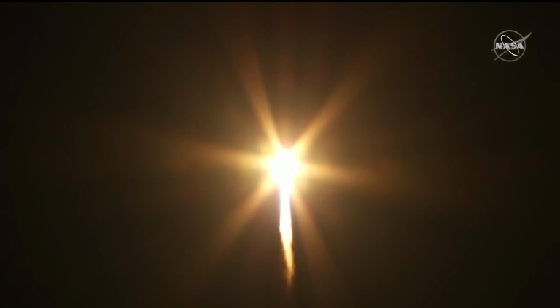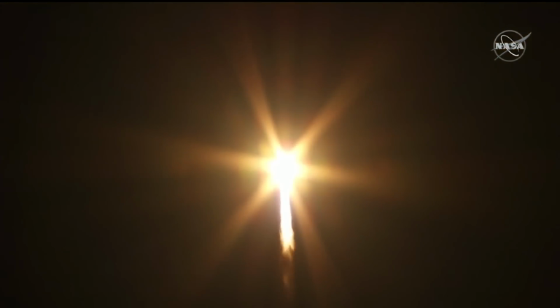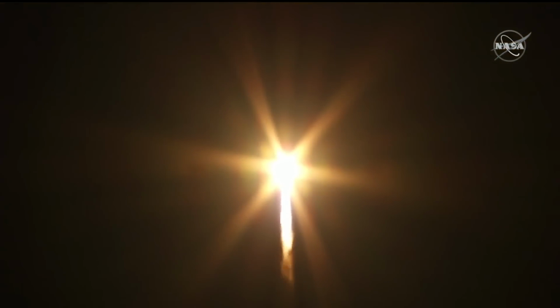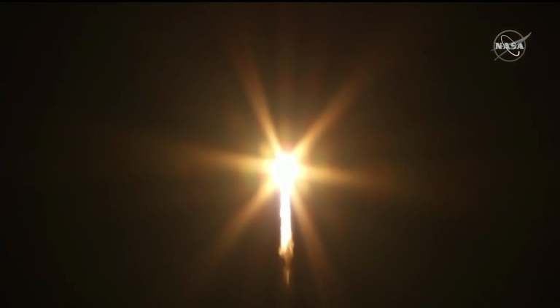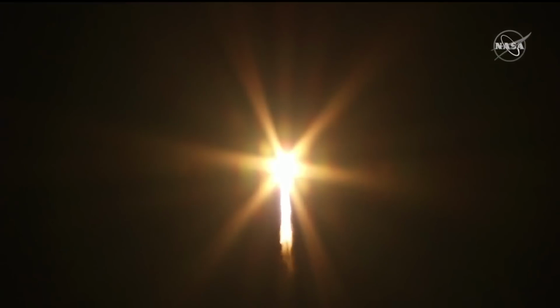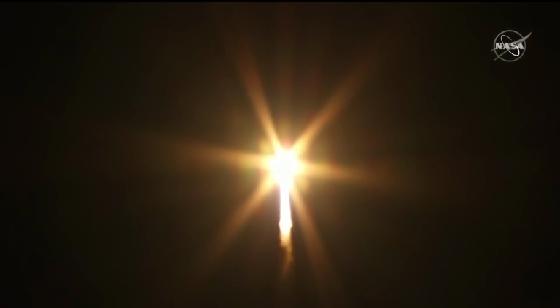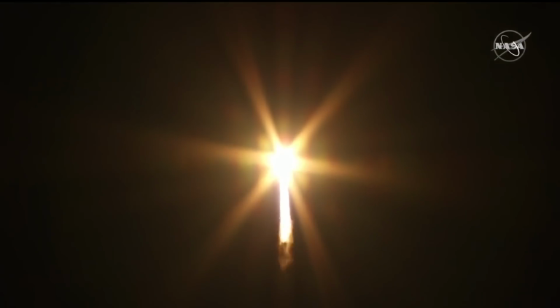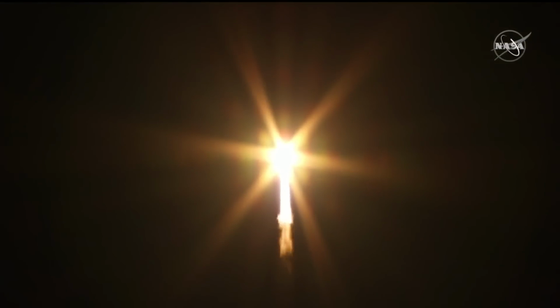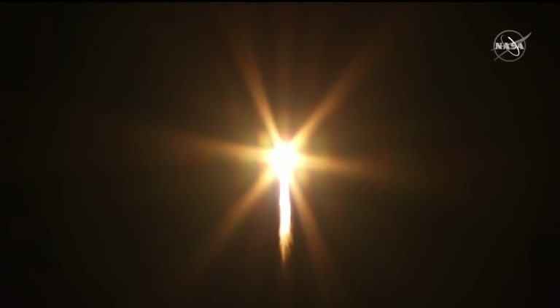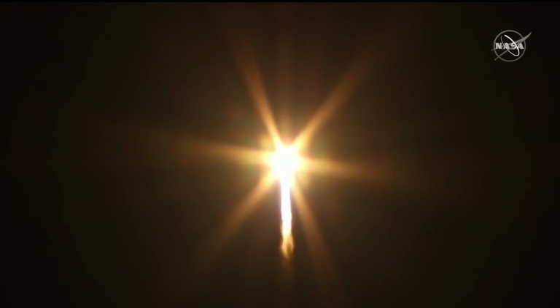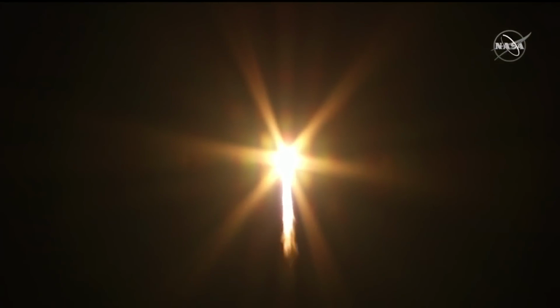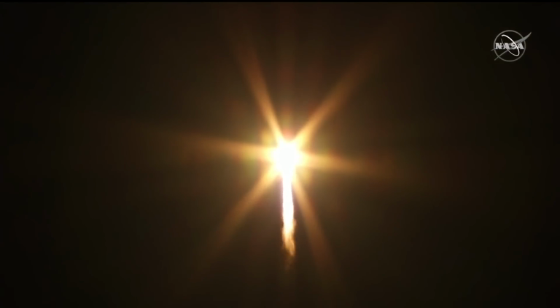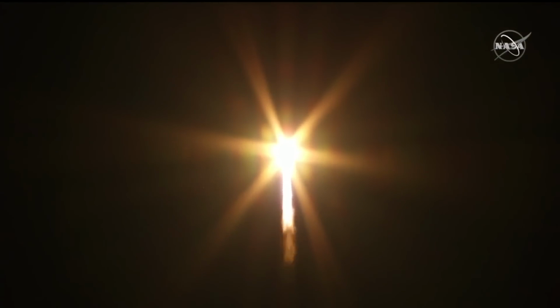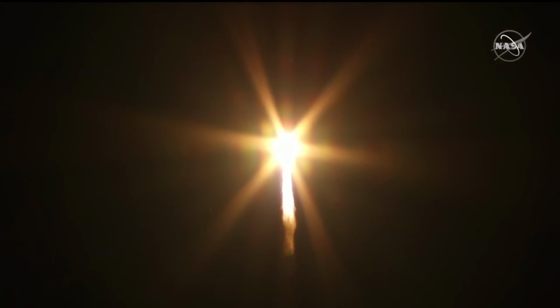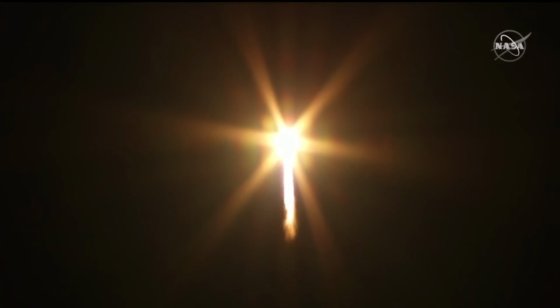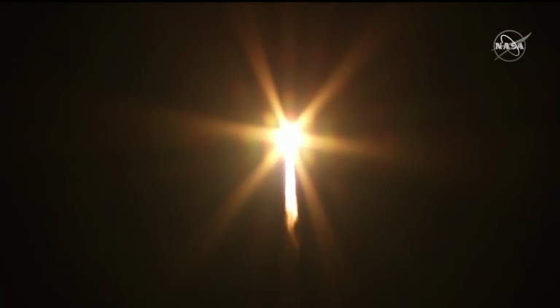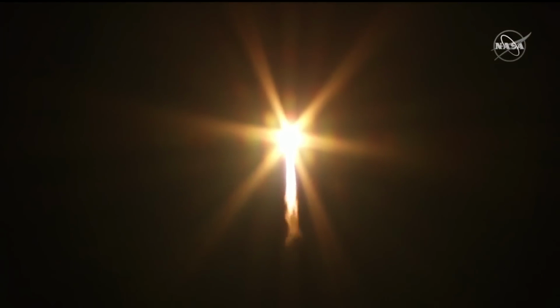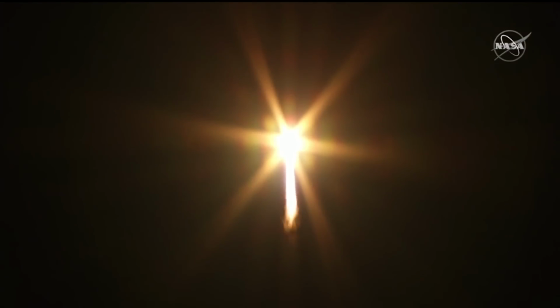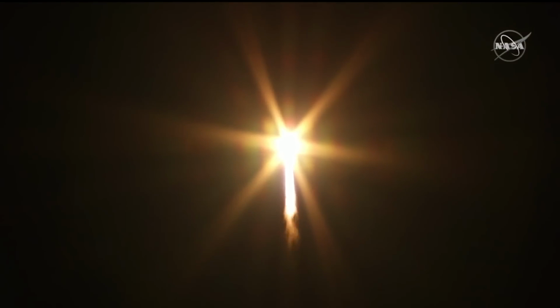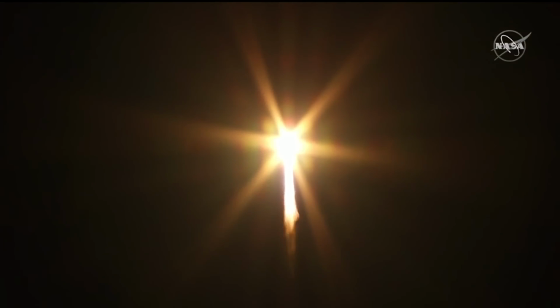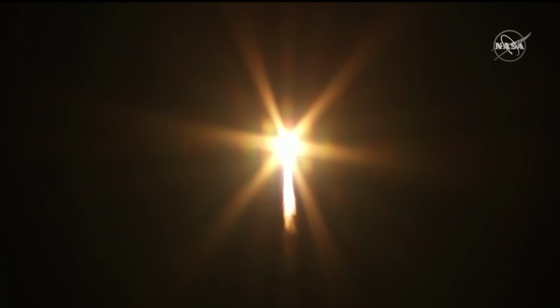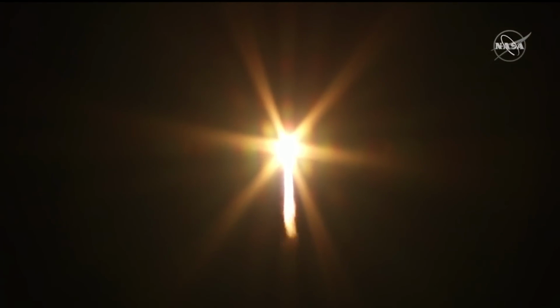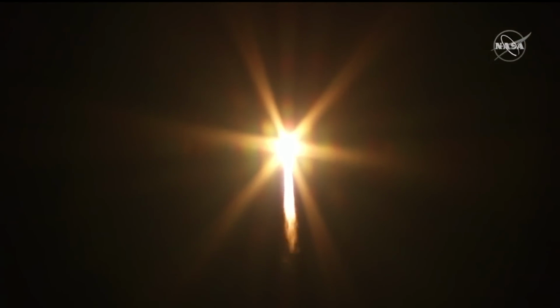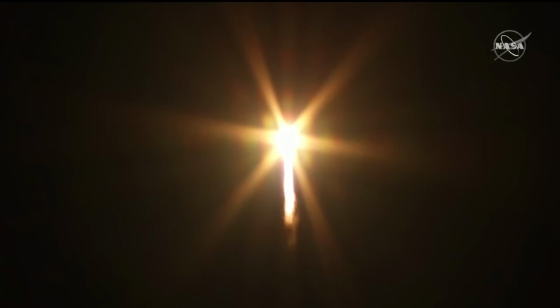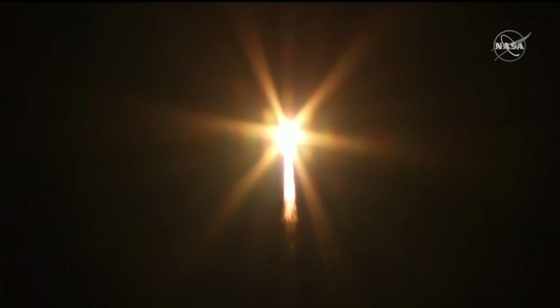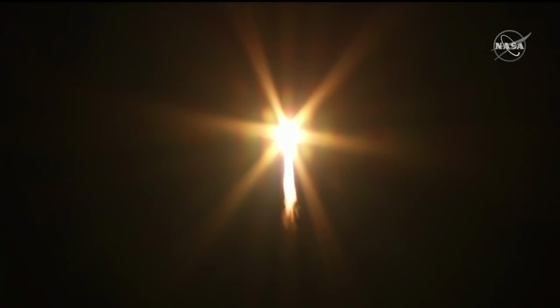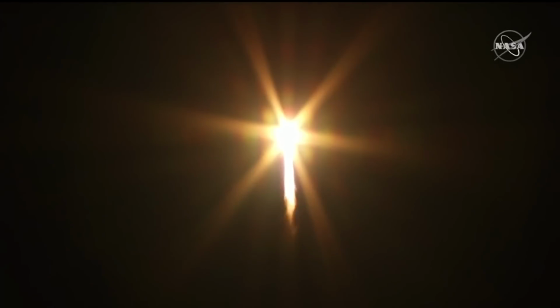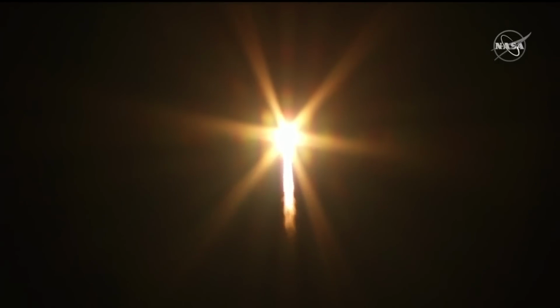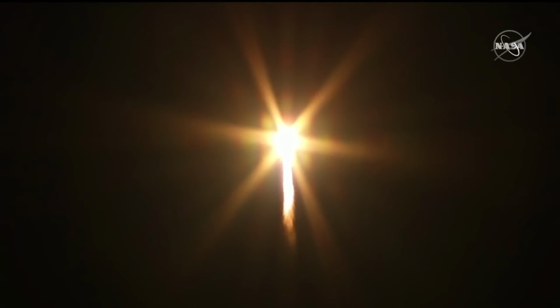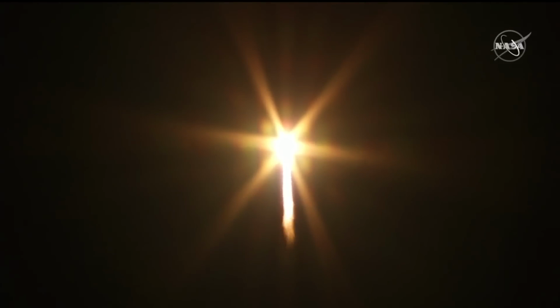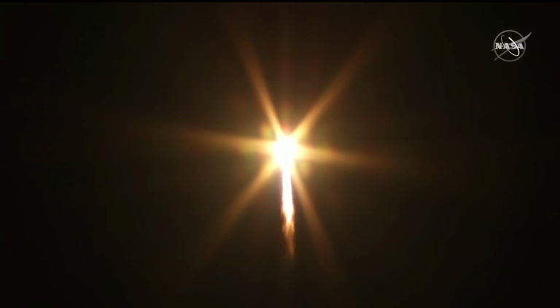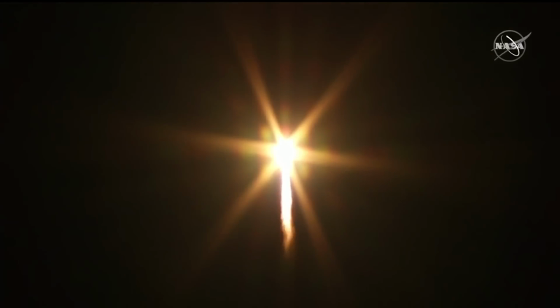Pitch and roll program are in. All systems are nominal, engines at 100%.